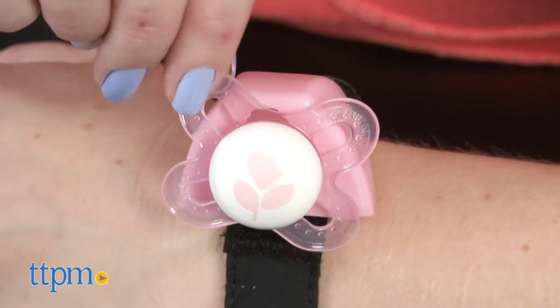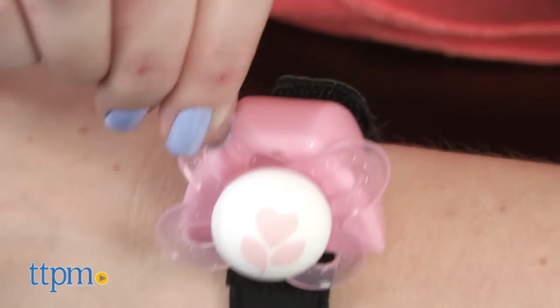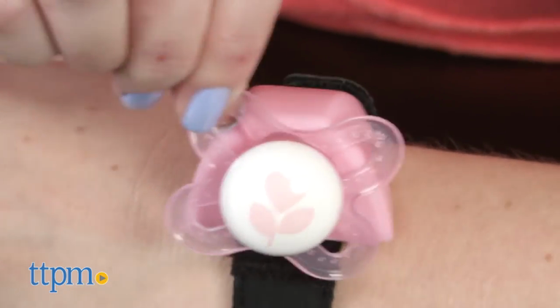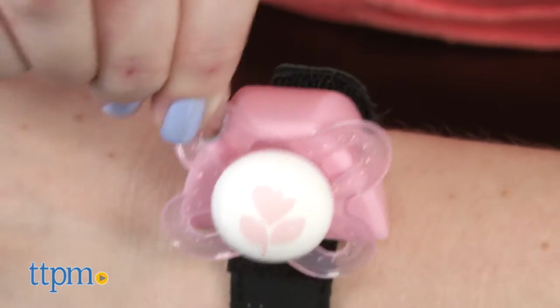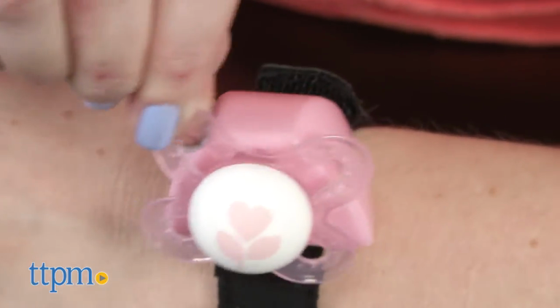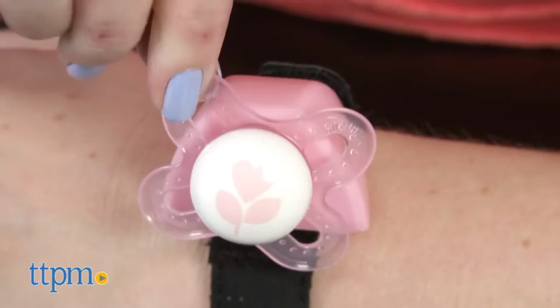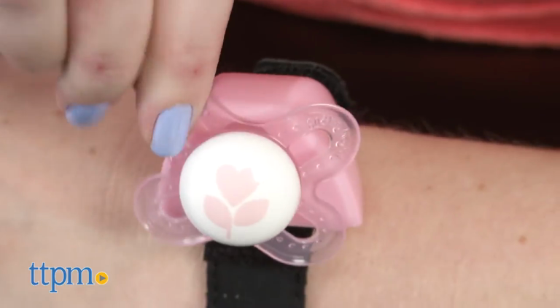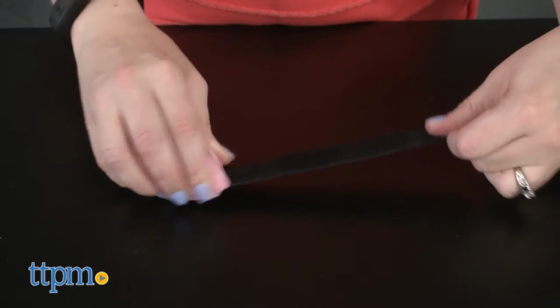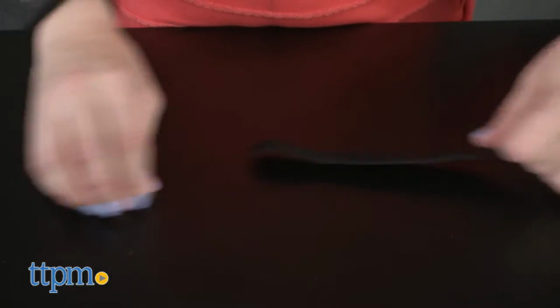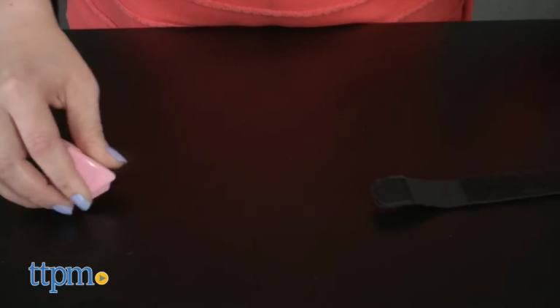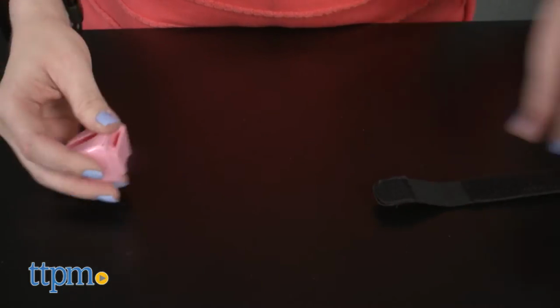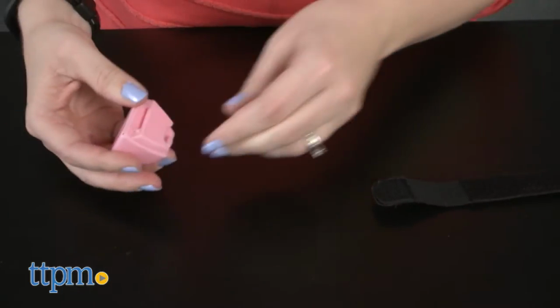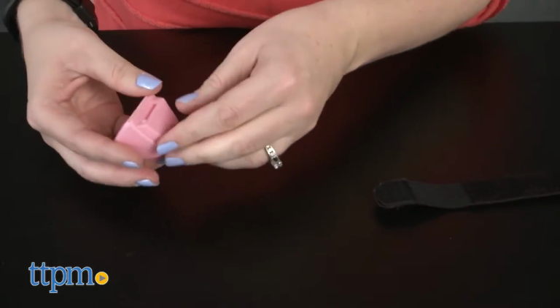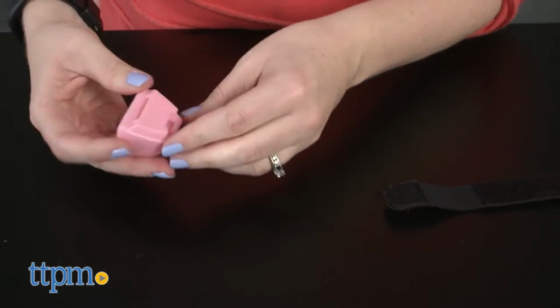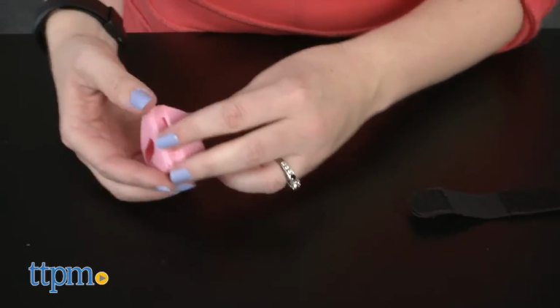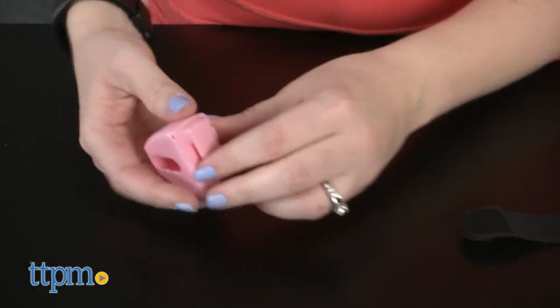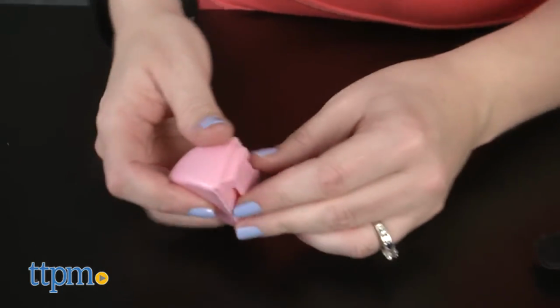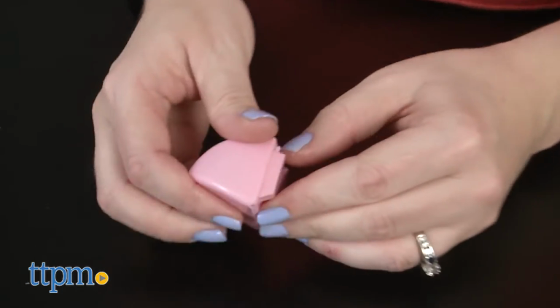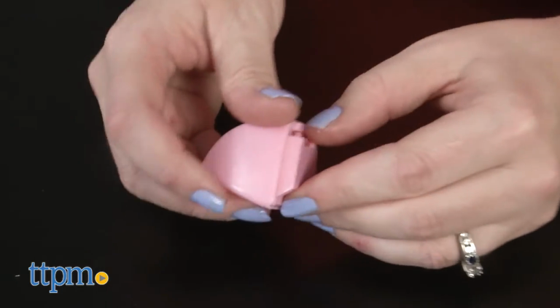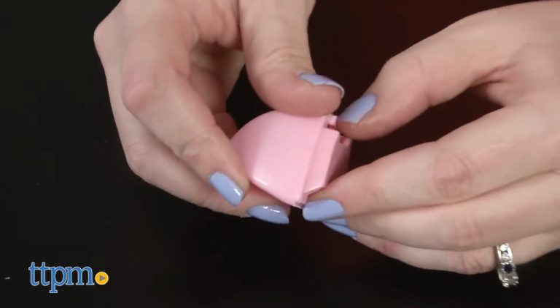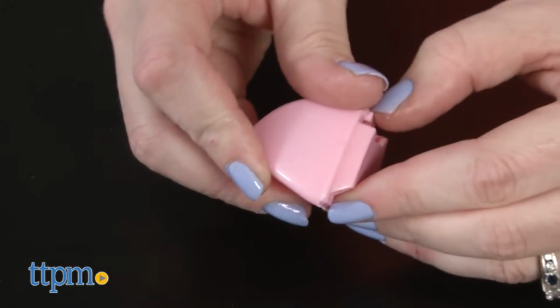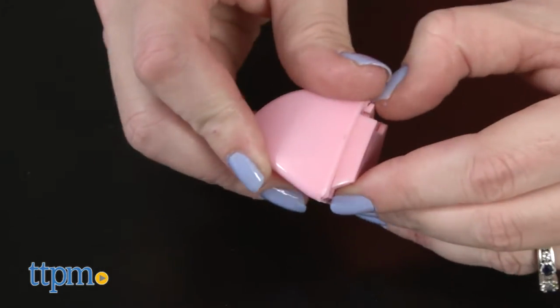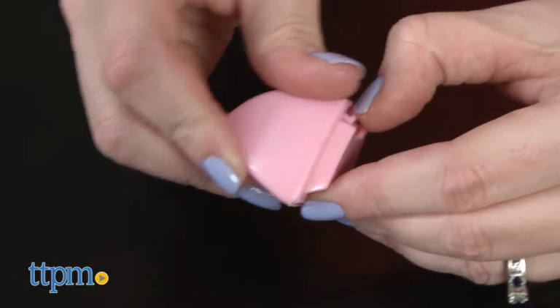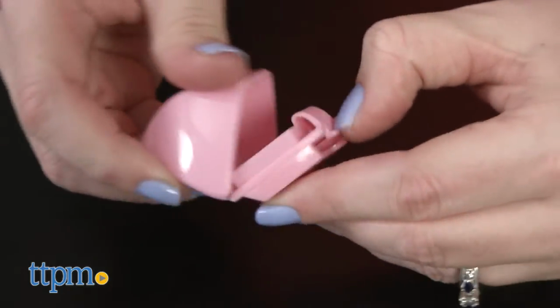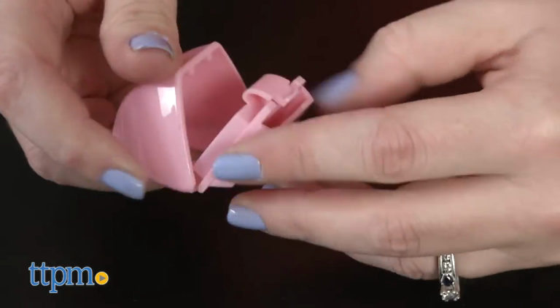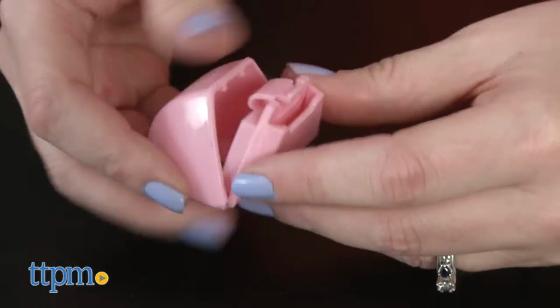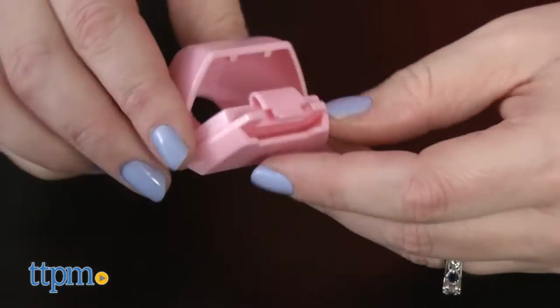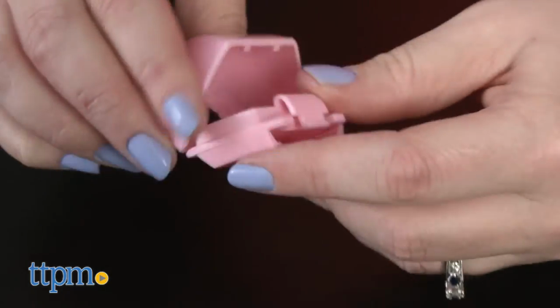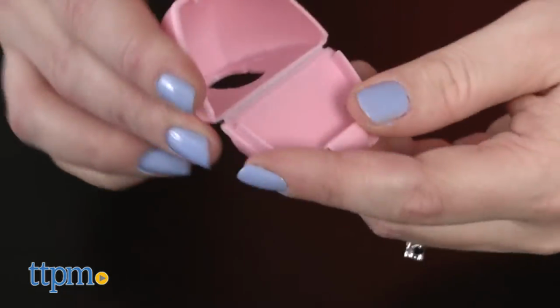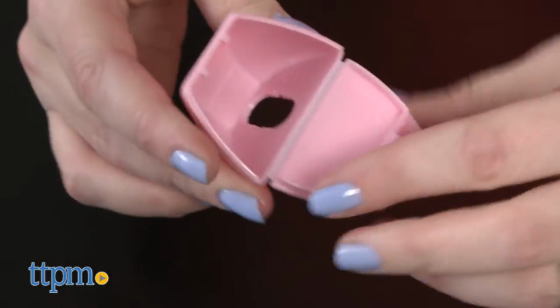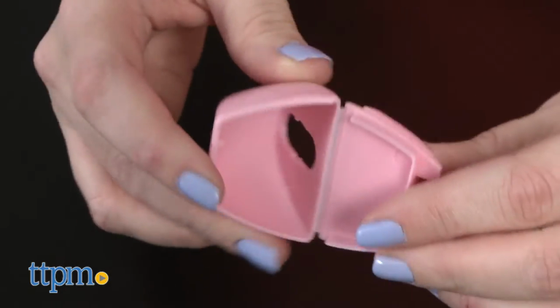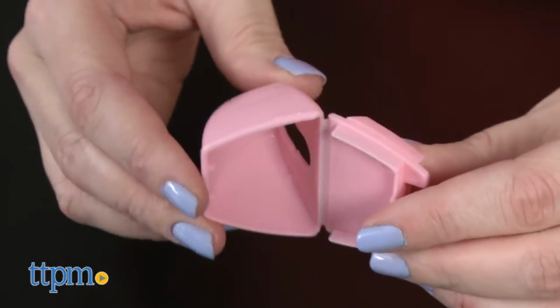The bottom of the pacifier bracelet opens up for easy cleaning and it is dishwasher safe. It's available in blue or pink.